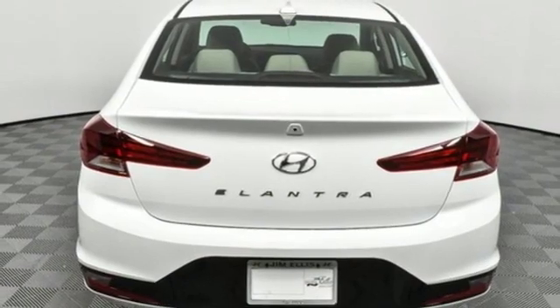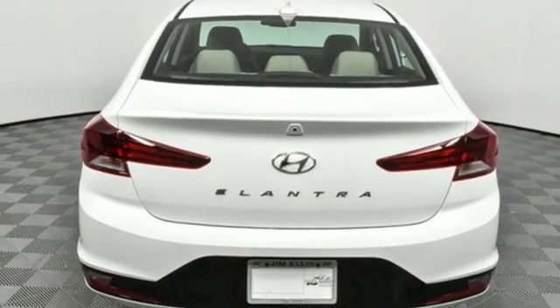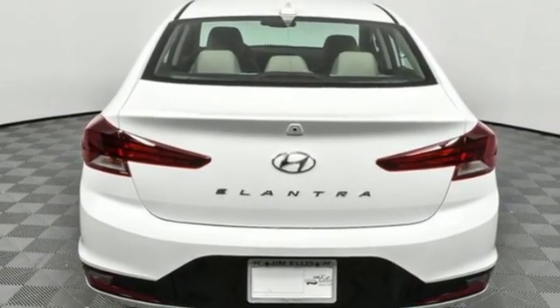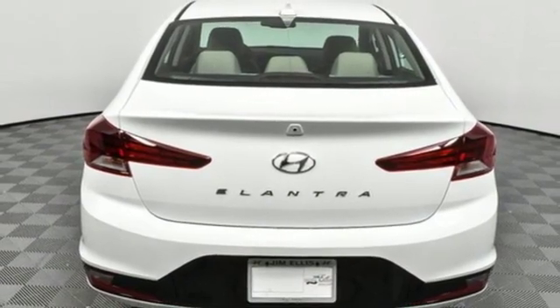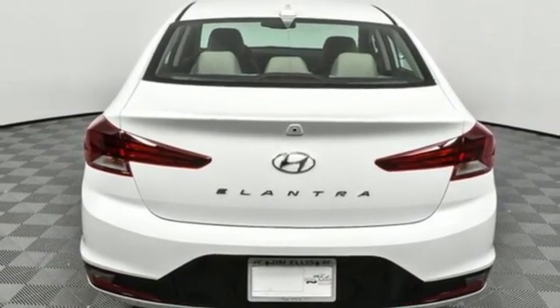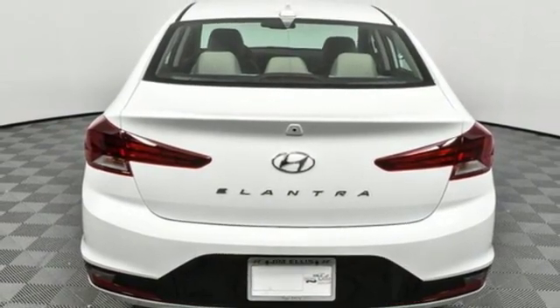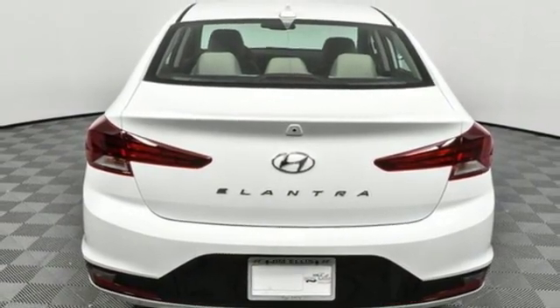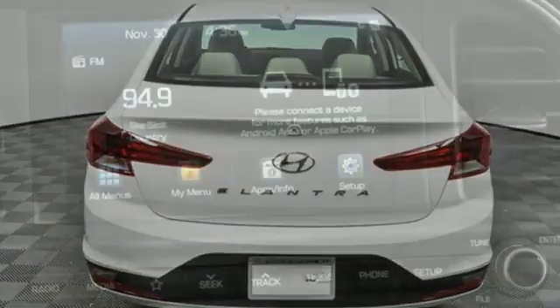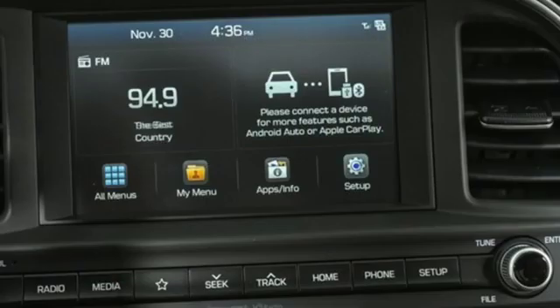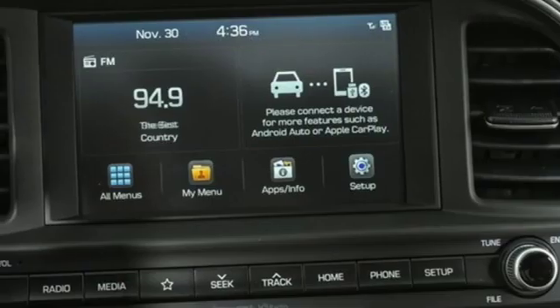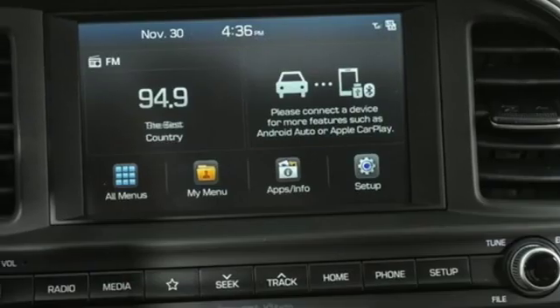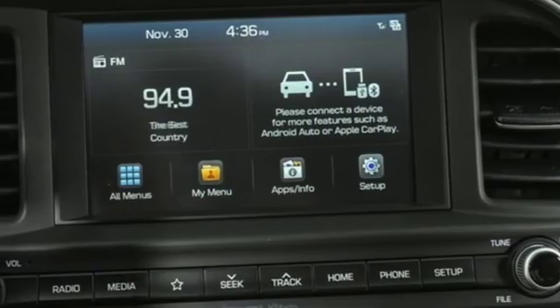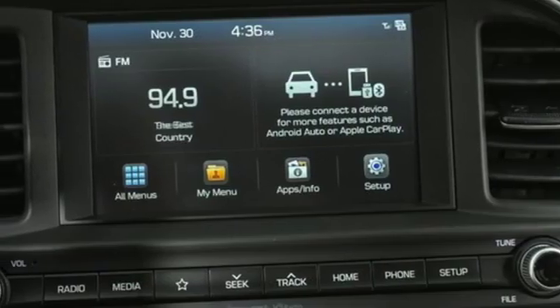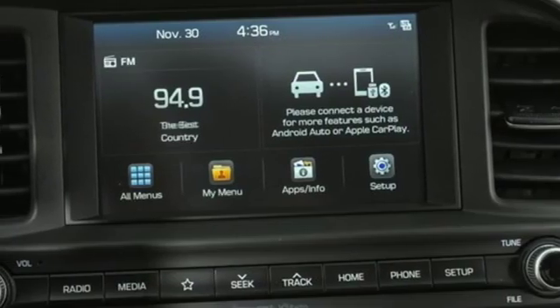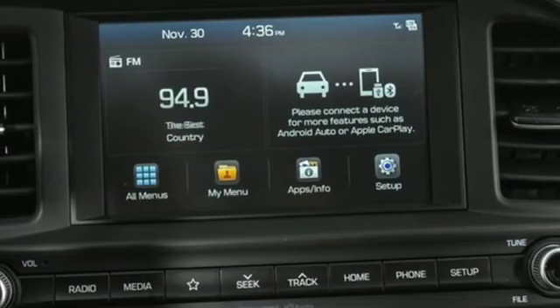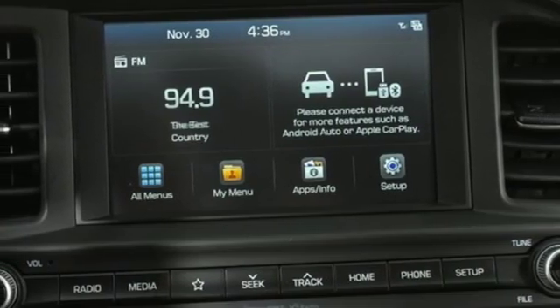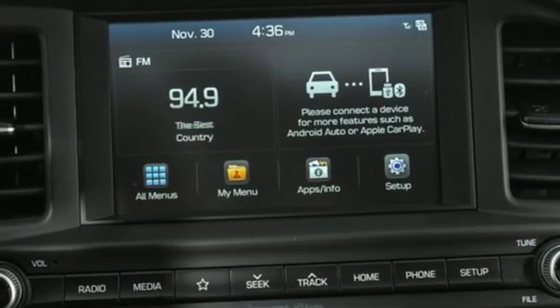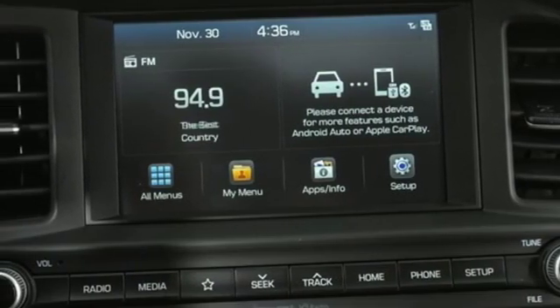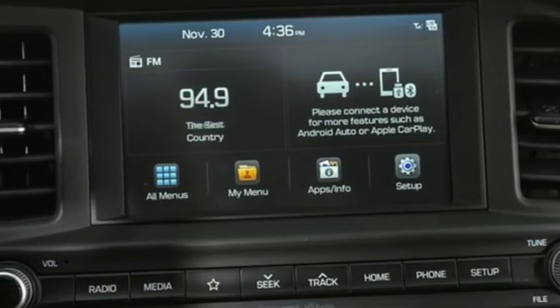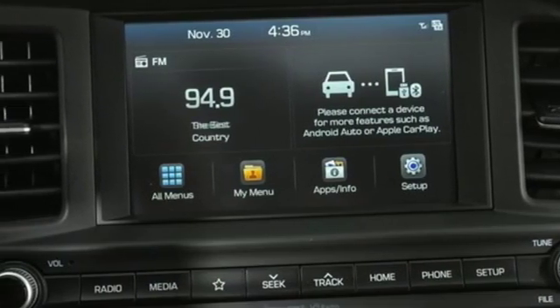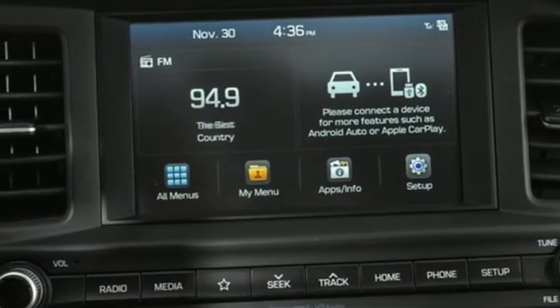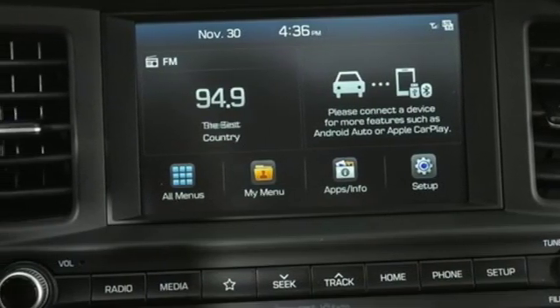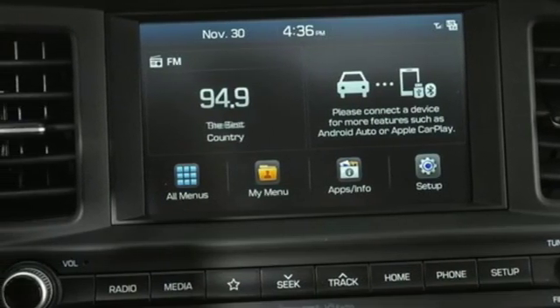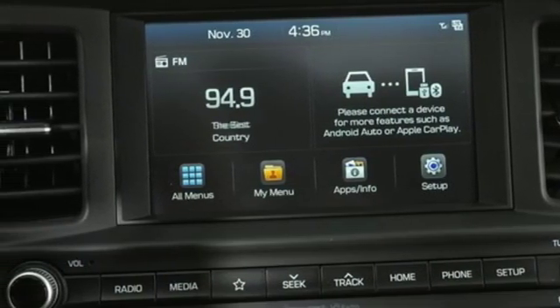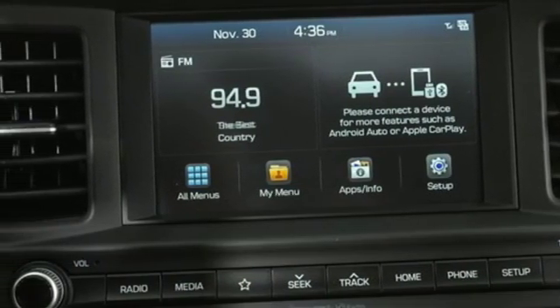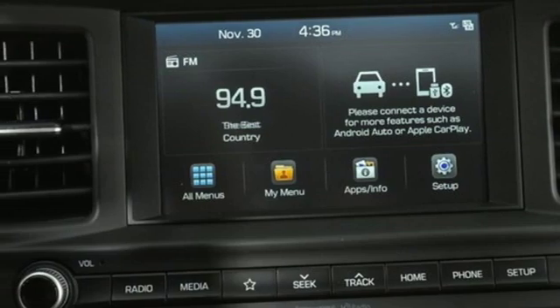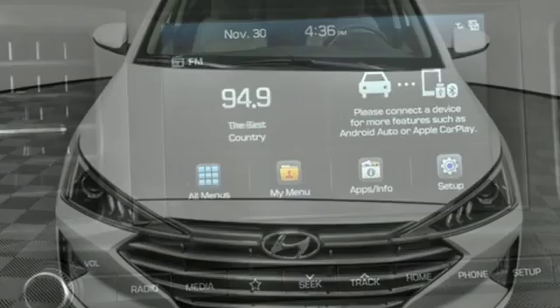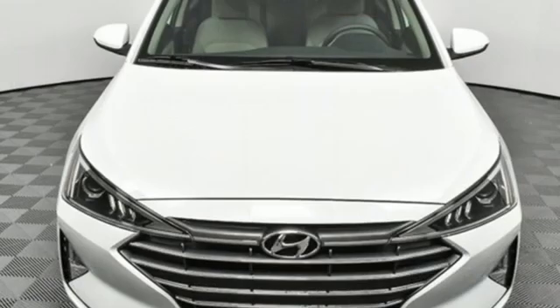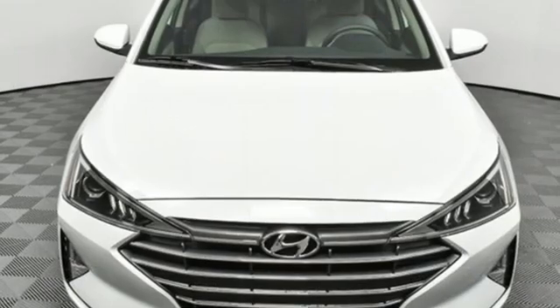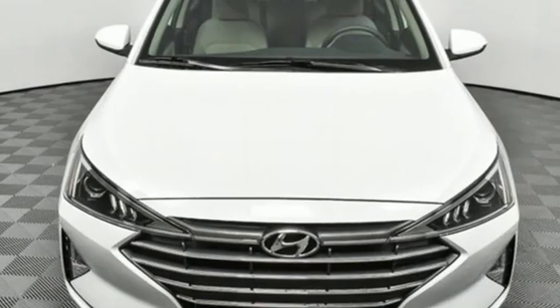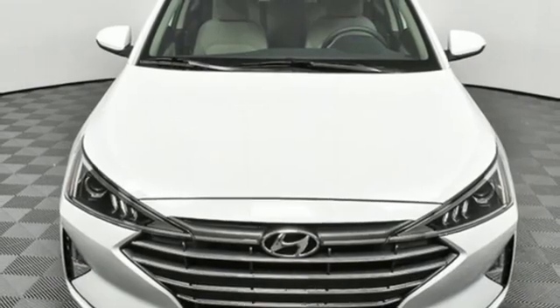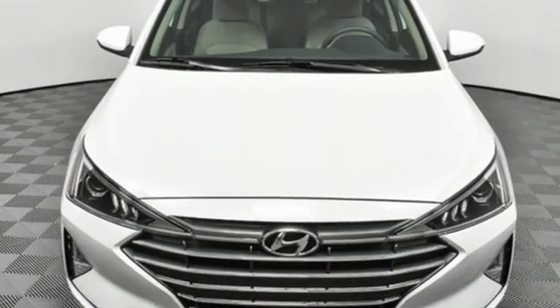Automatic transmission. Hands-free liftgate. Gas pressurized shocks. And i4 engine.